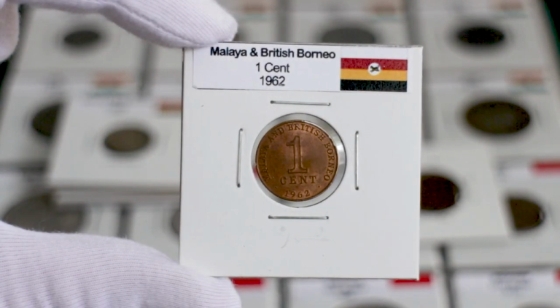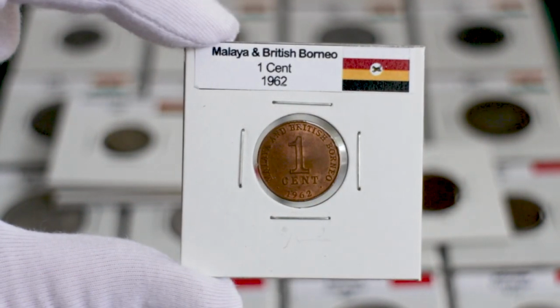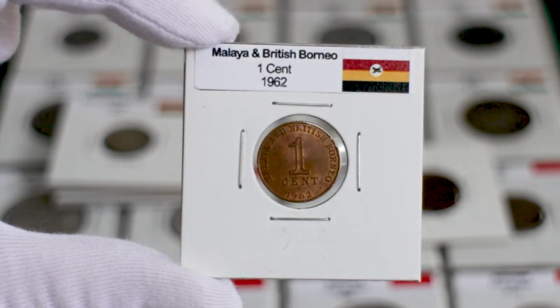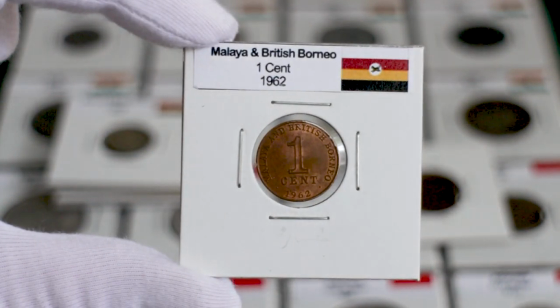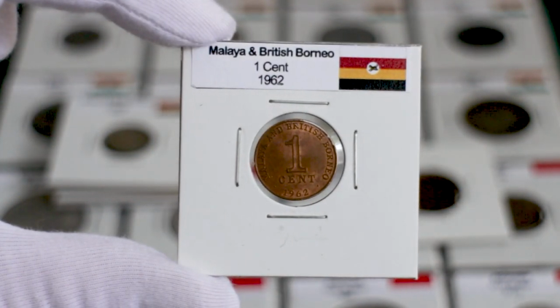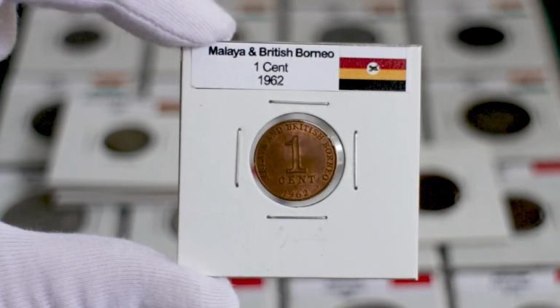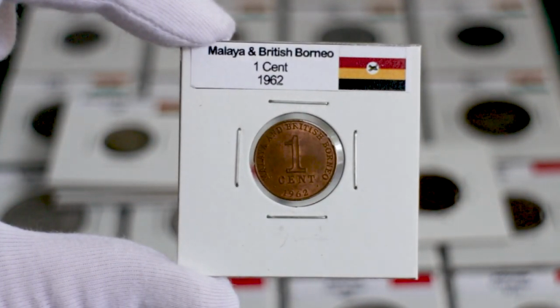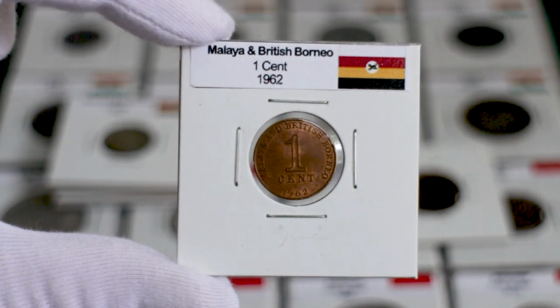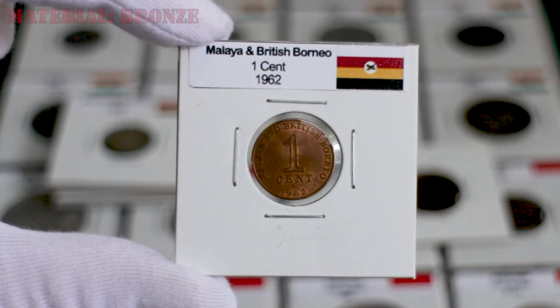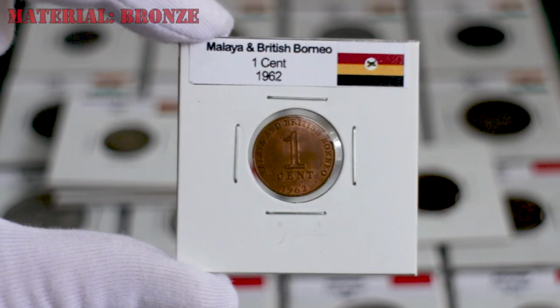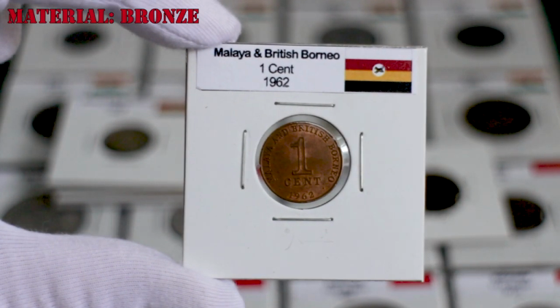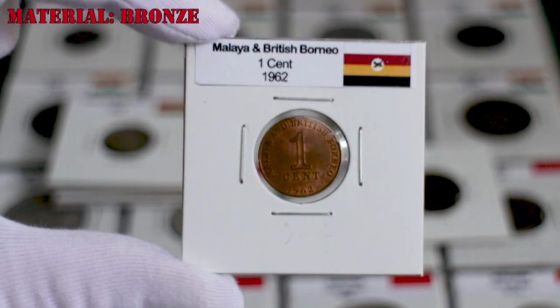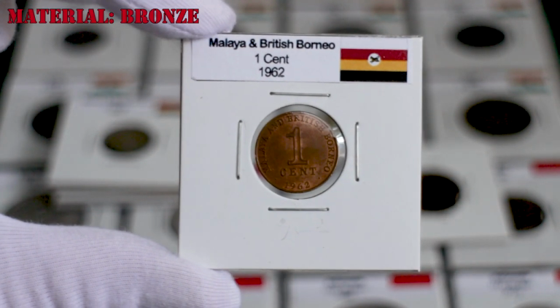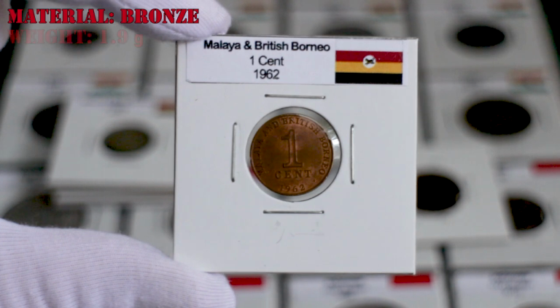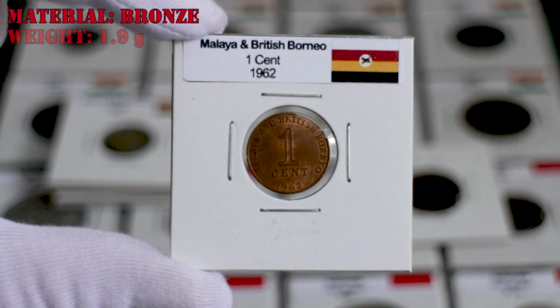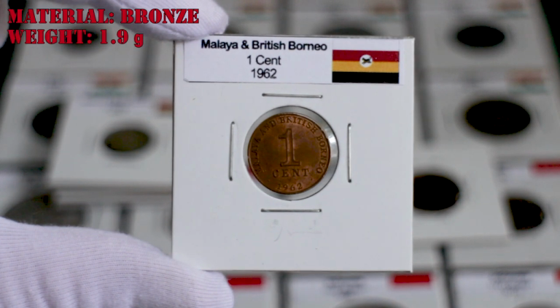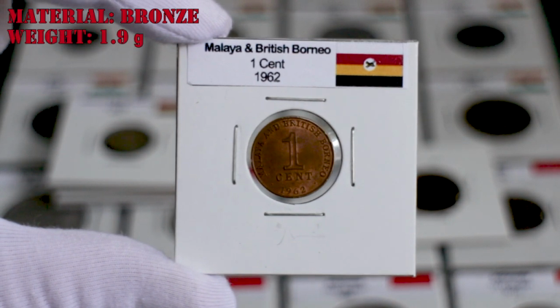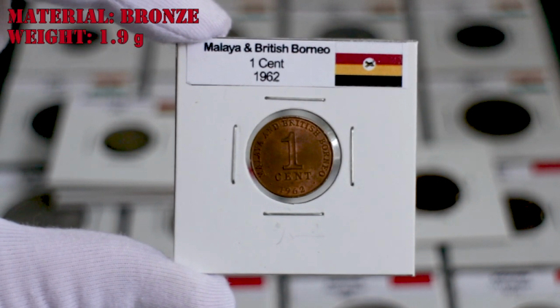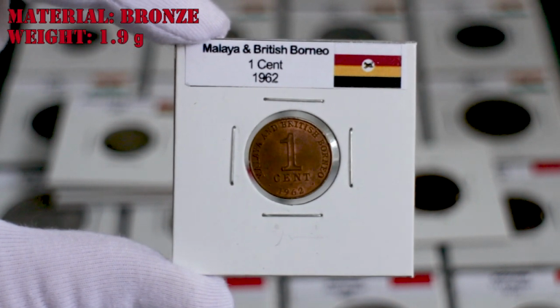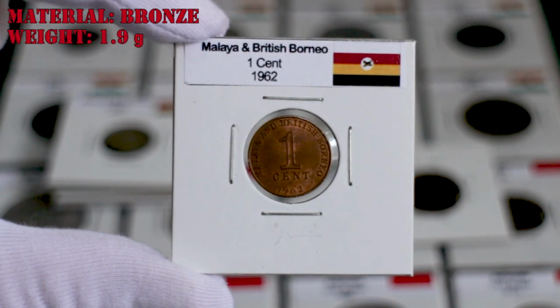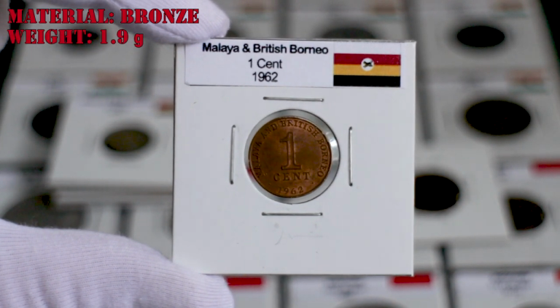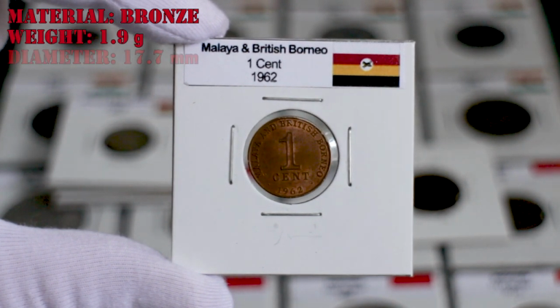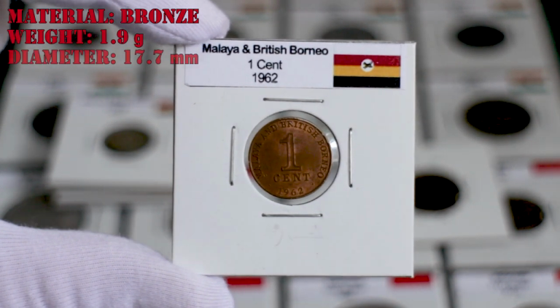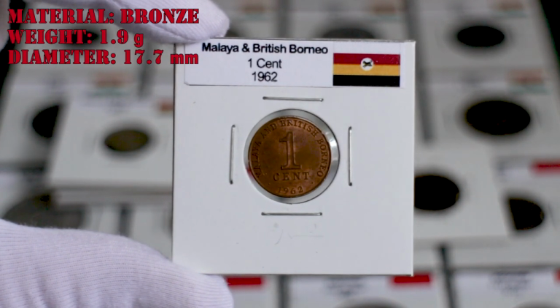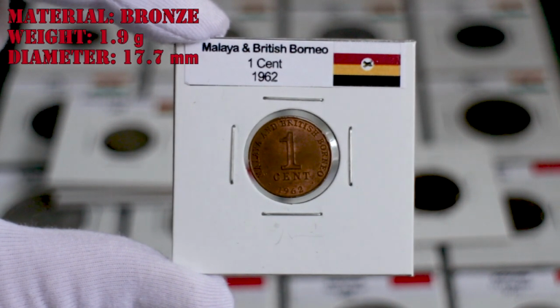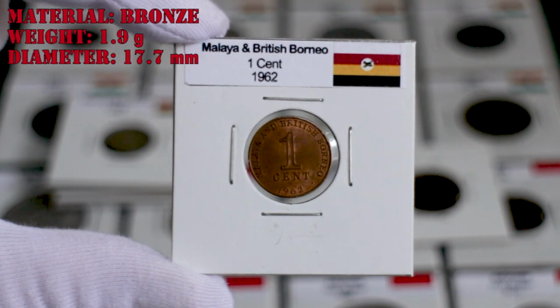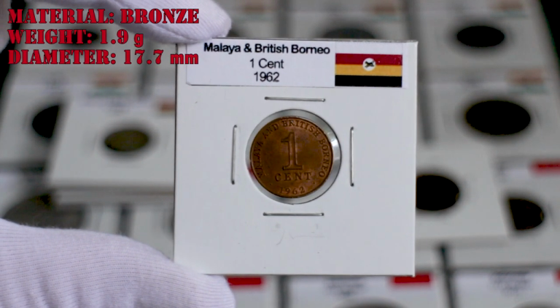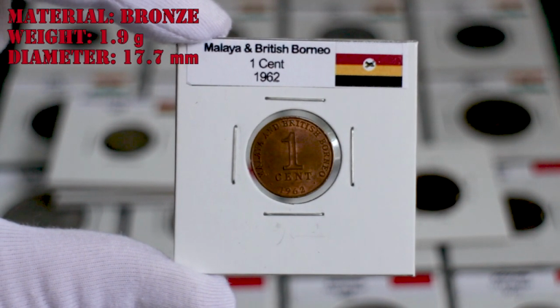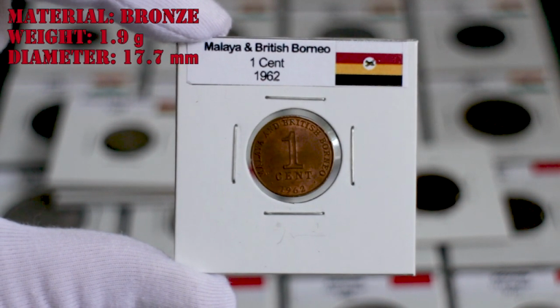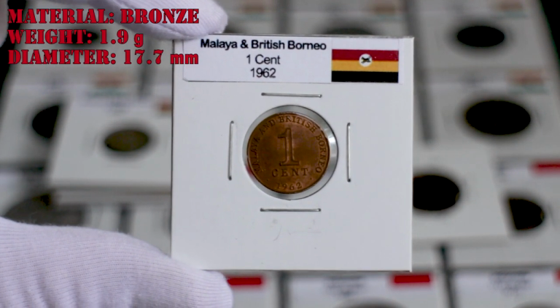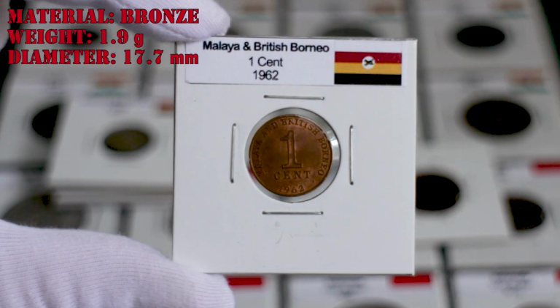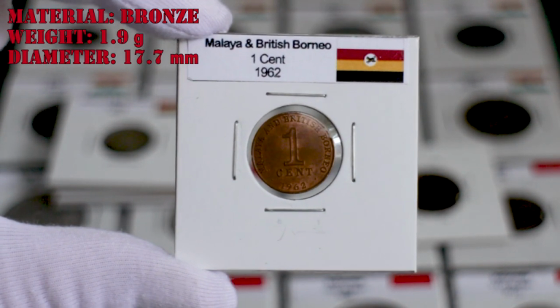The one-cent of 1962 is also made of bronze, with a weight of 1.9 grams and a diameter of 17.7 millimeters.